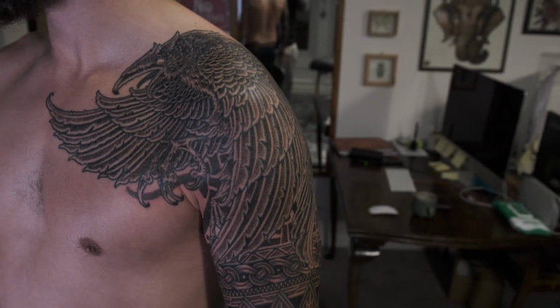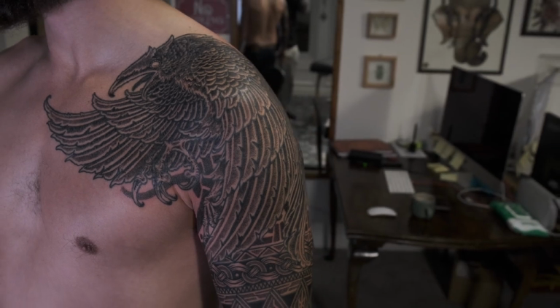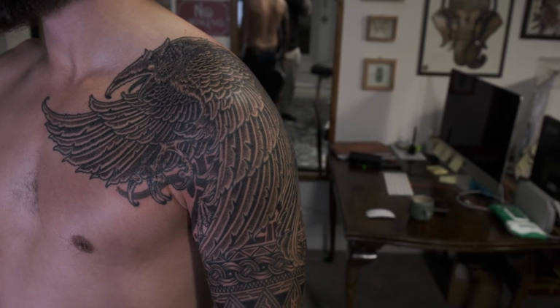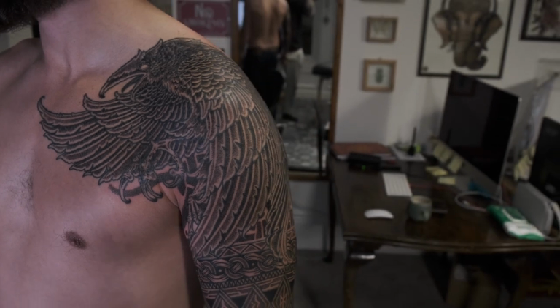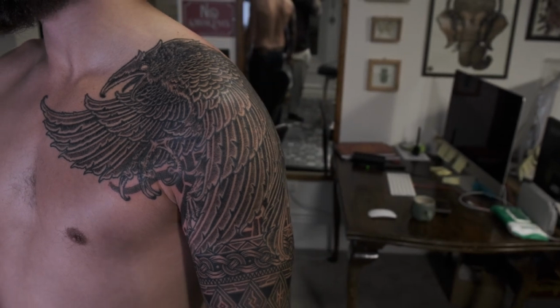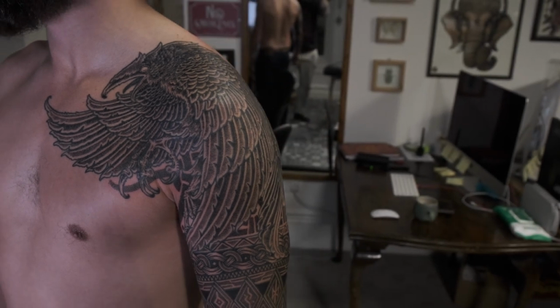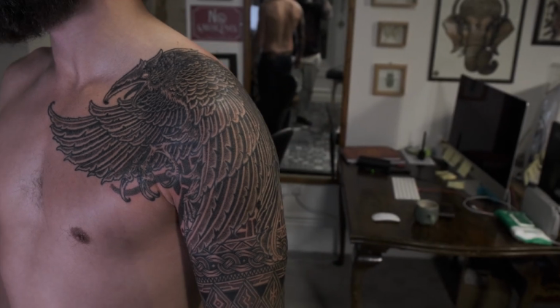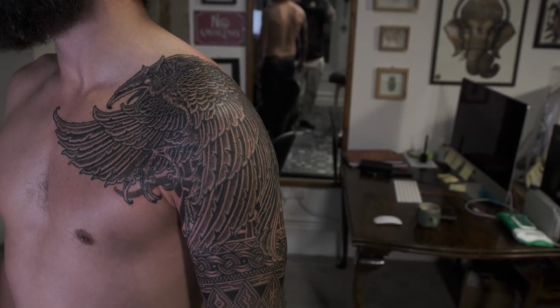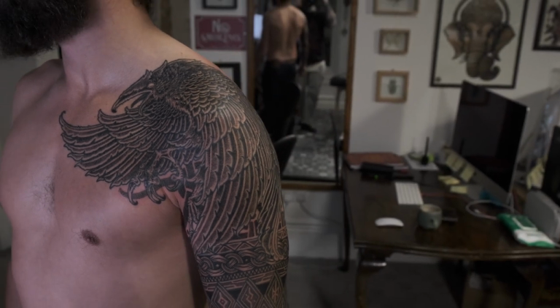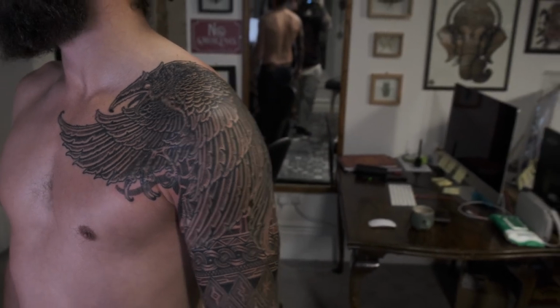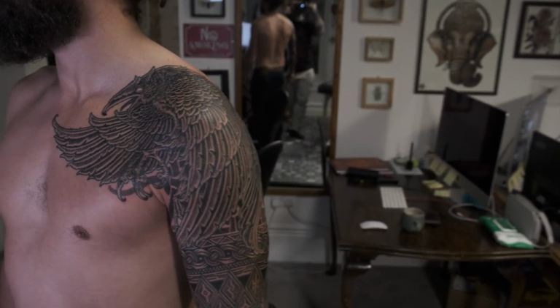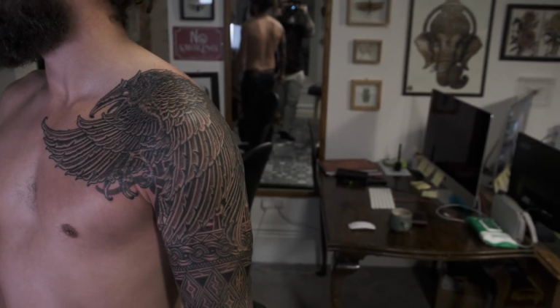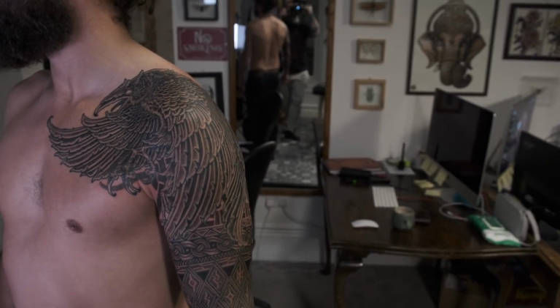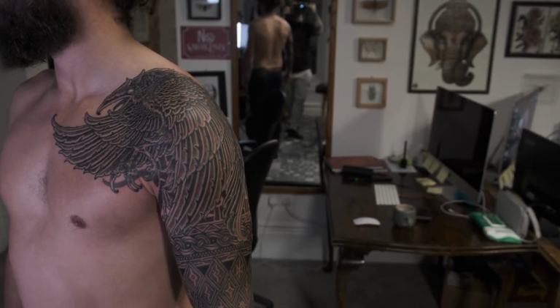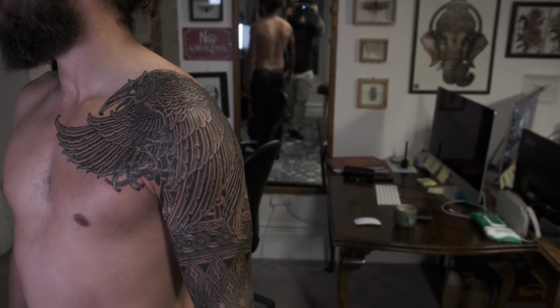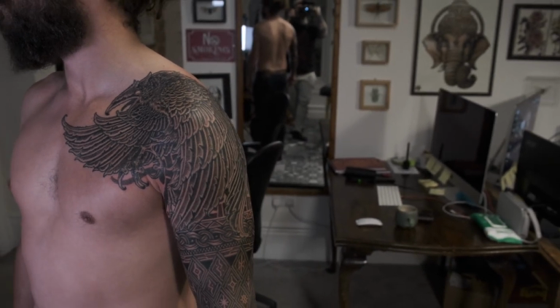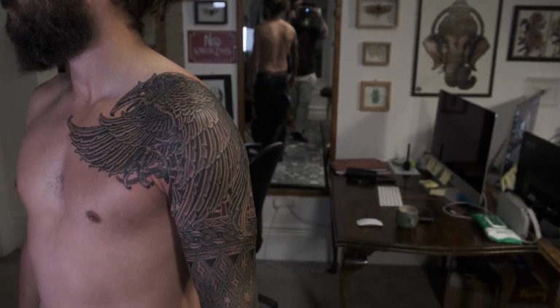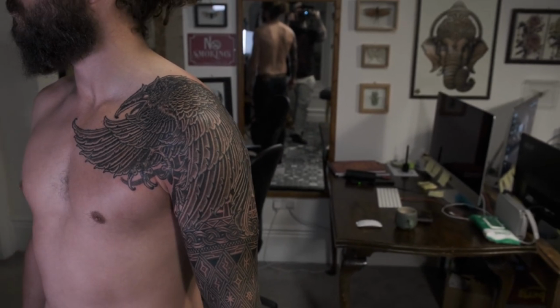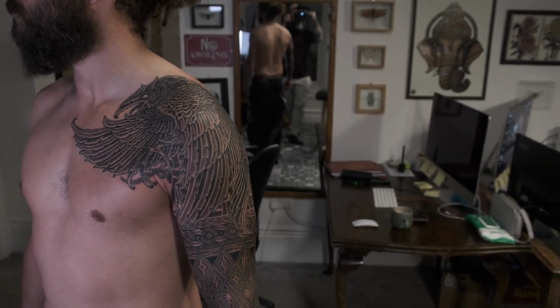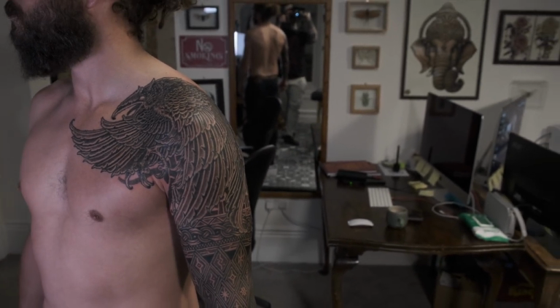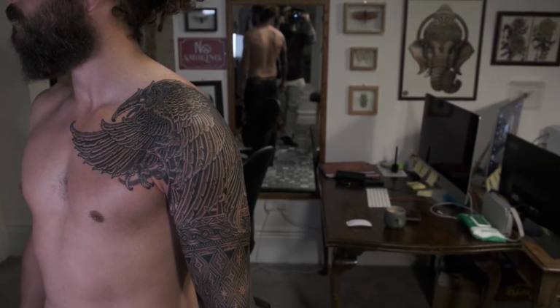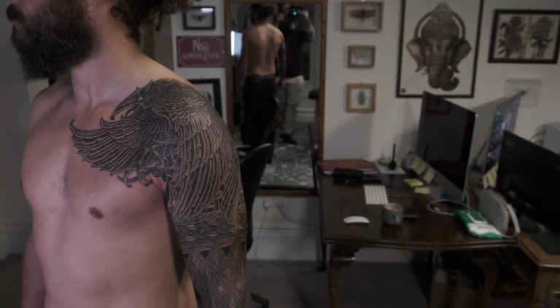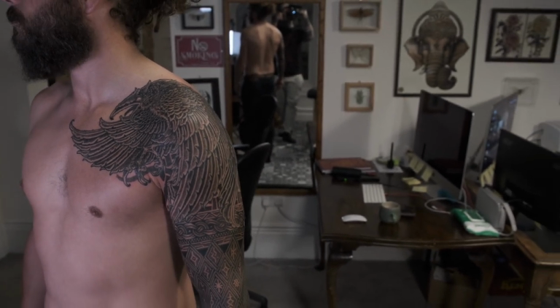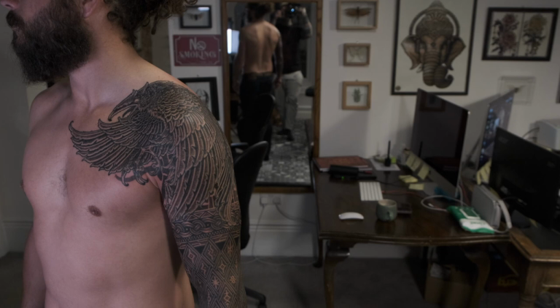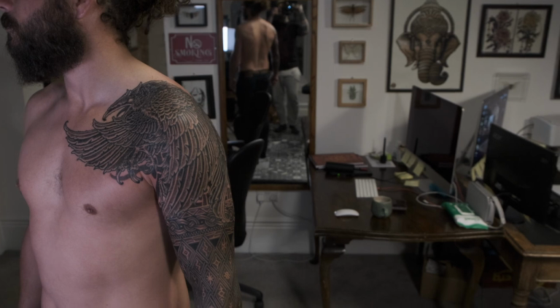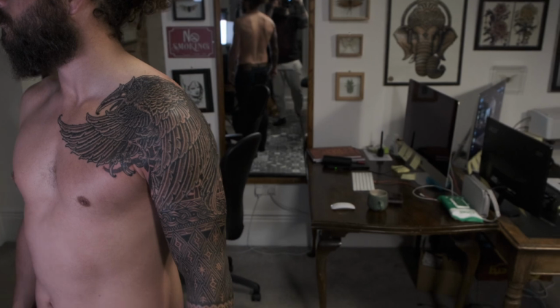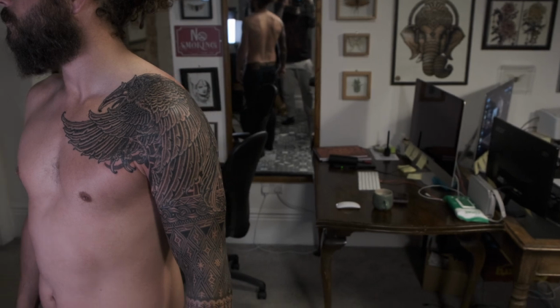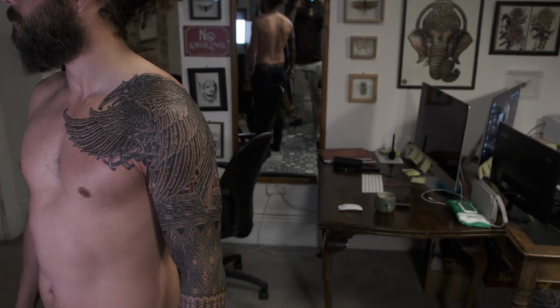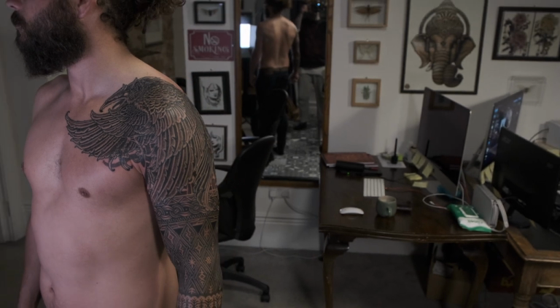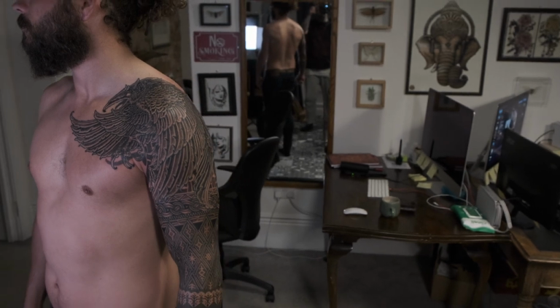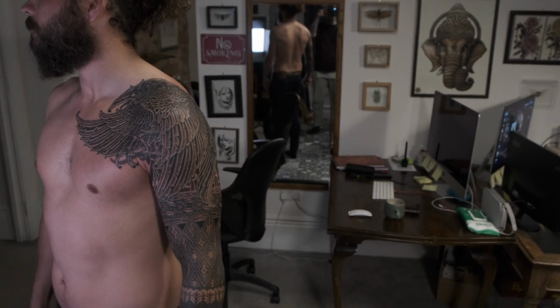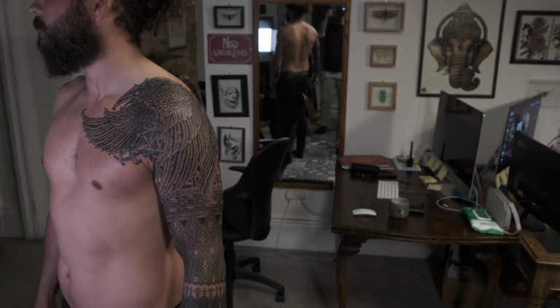That's a space filler, but it's a really nice space filler because with it I got to give the raven some movement.